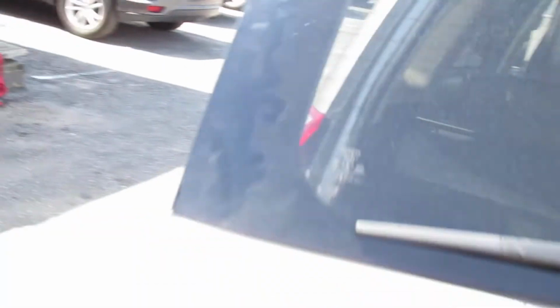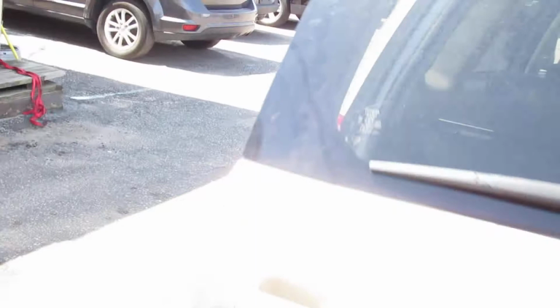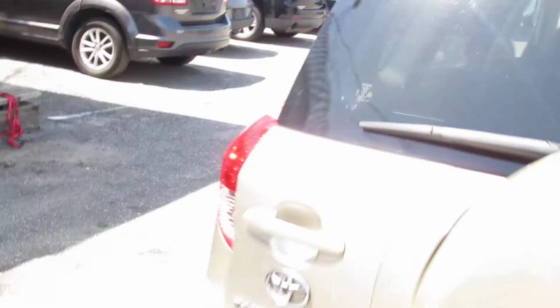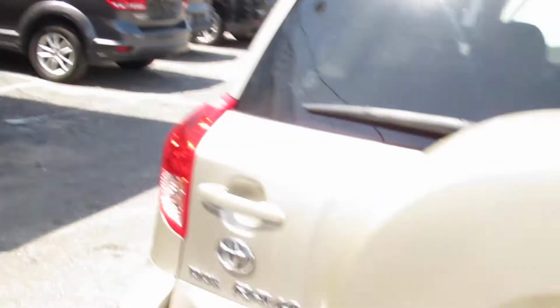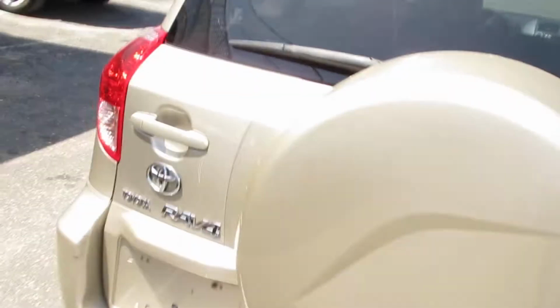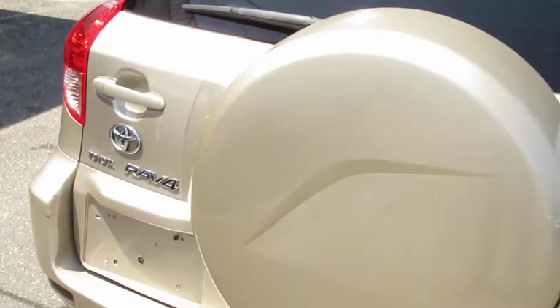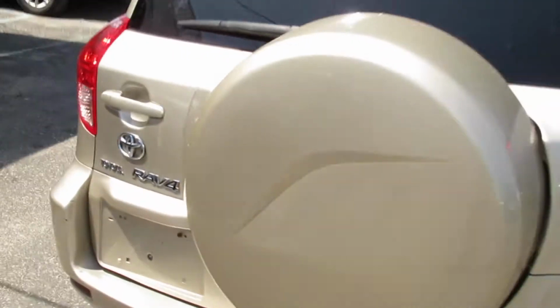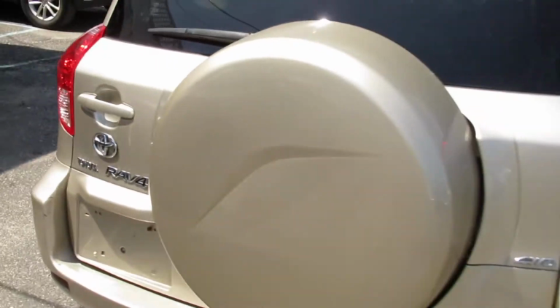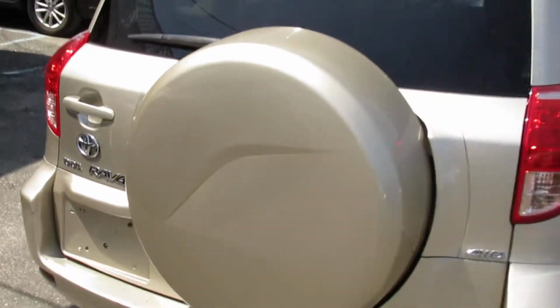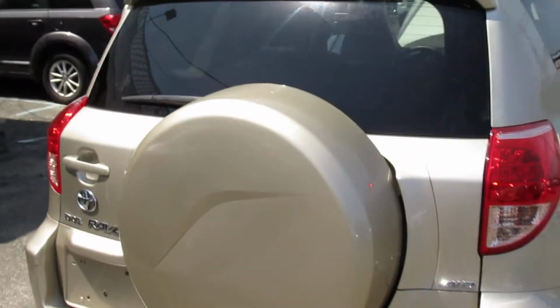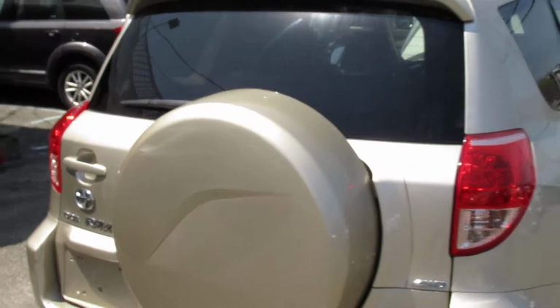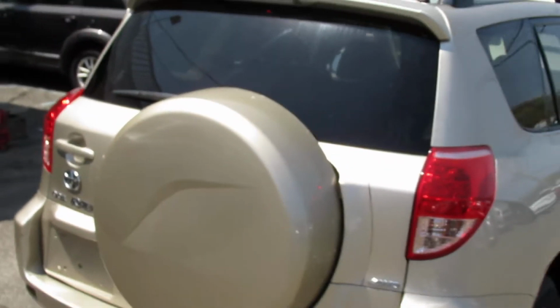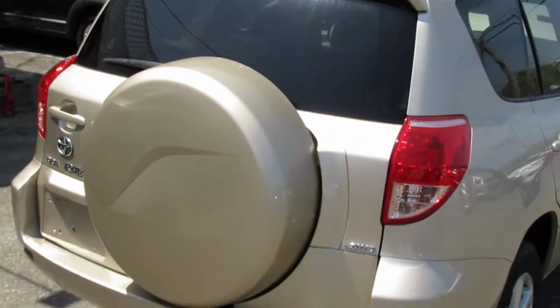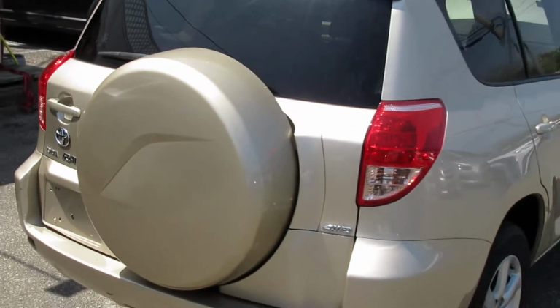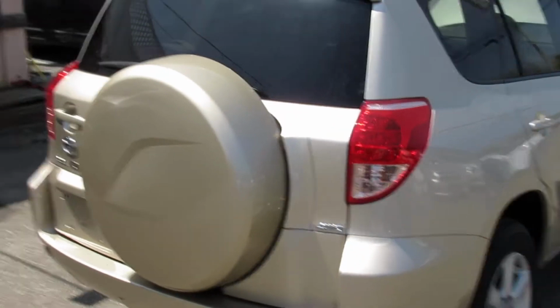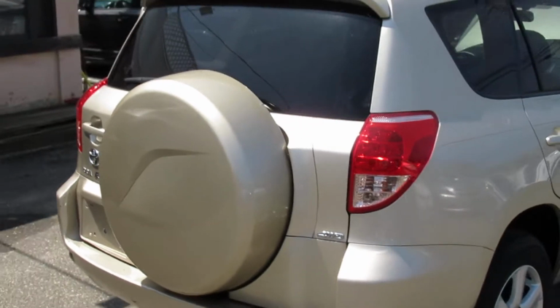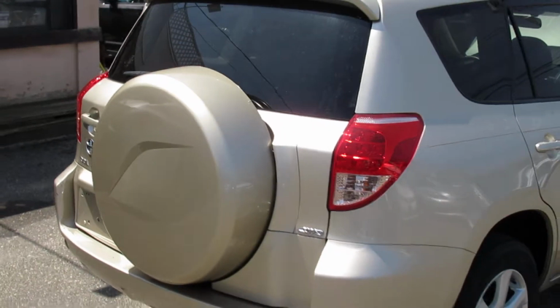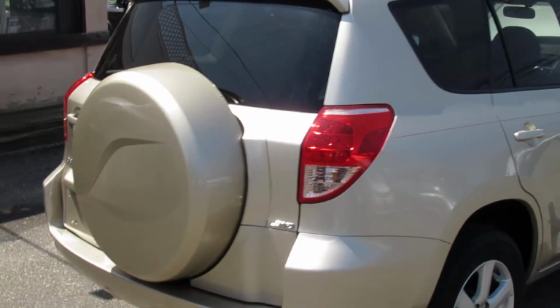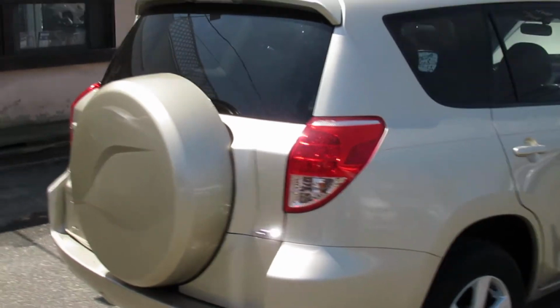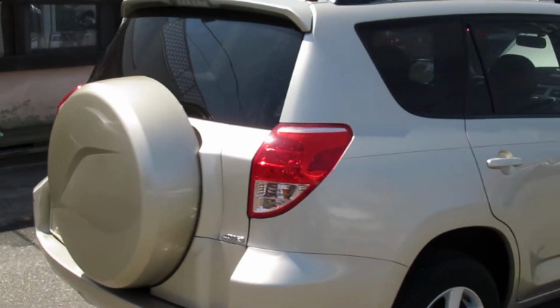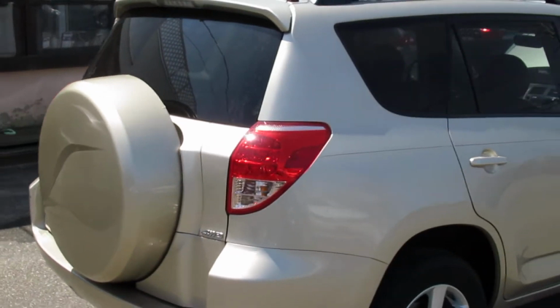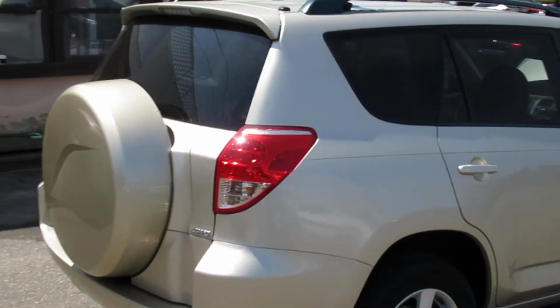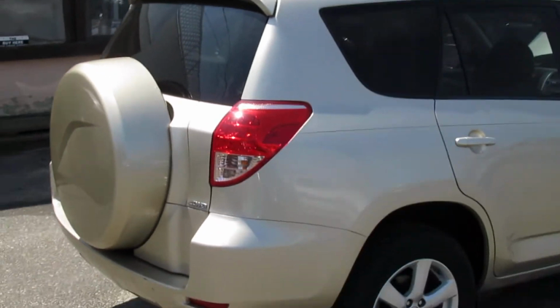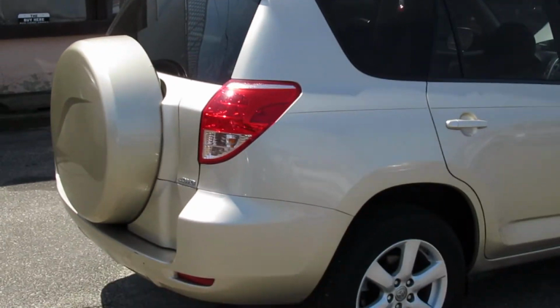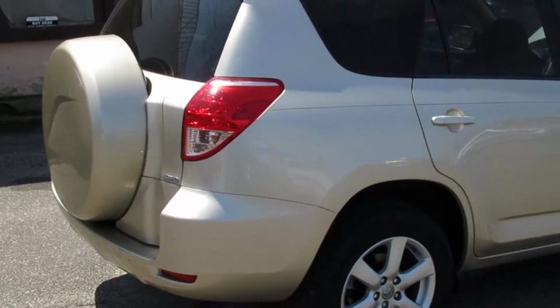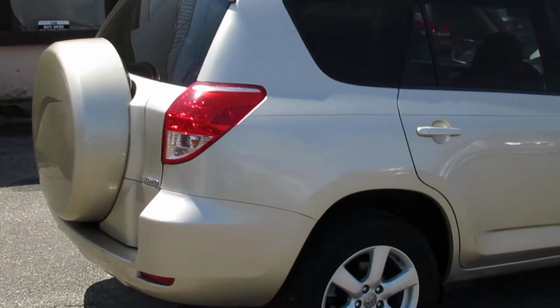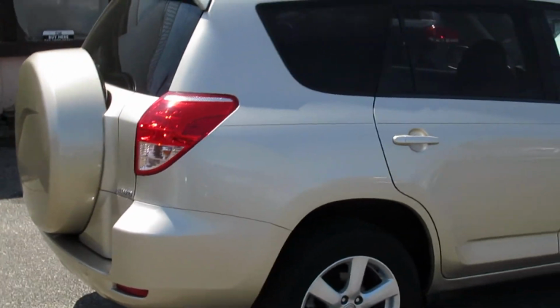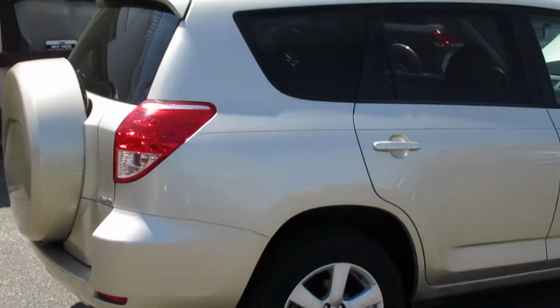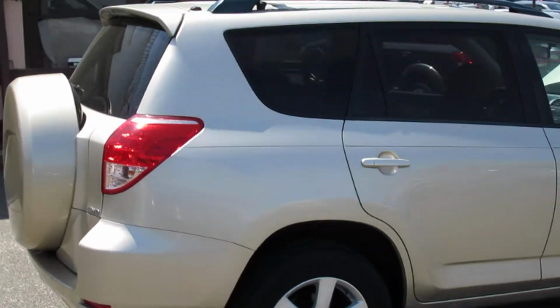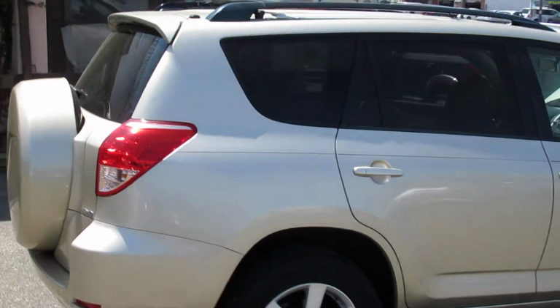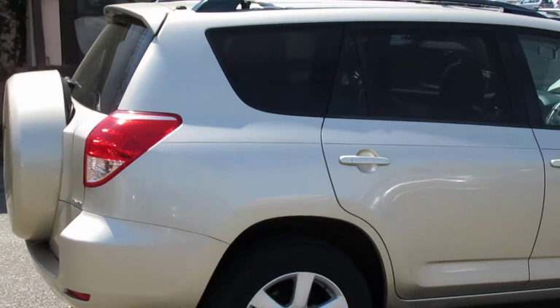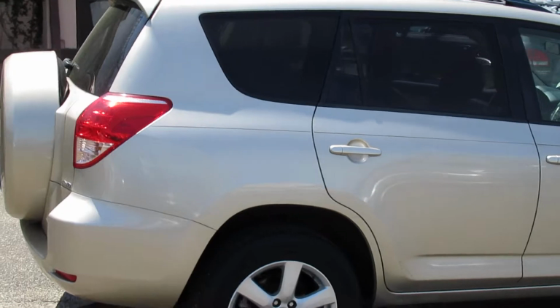It's got JBL speakers. Just a super, super clean little four-wheel drive.